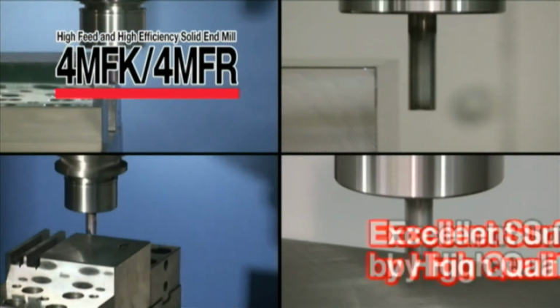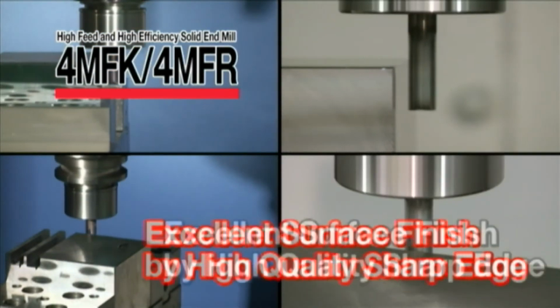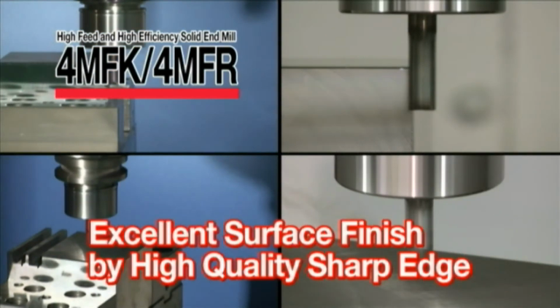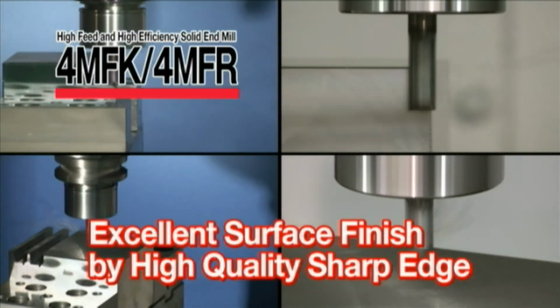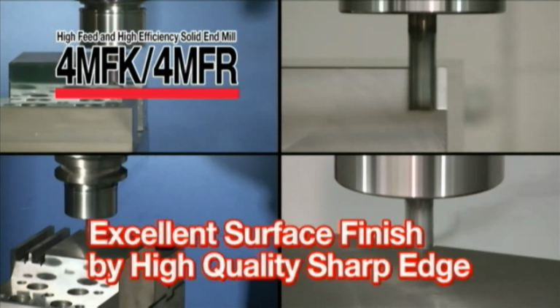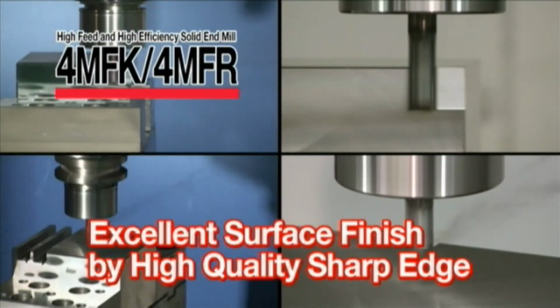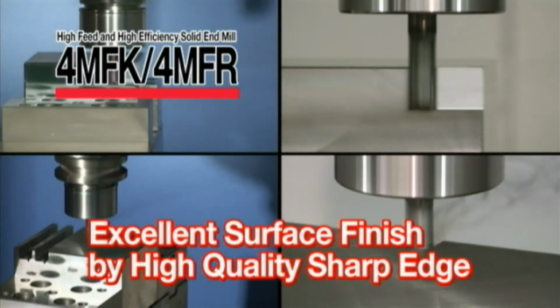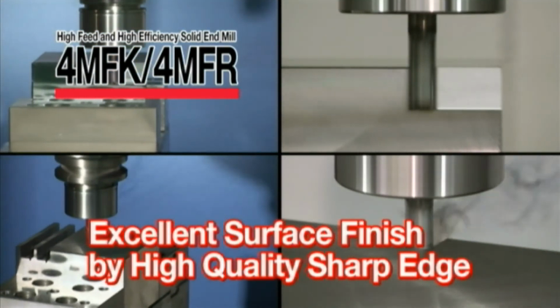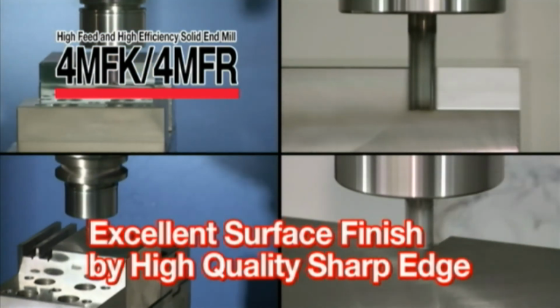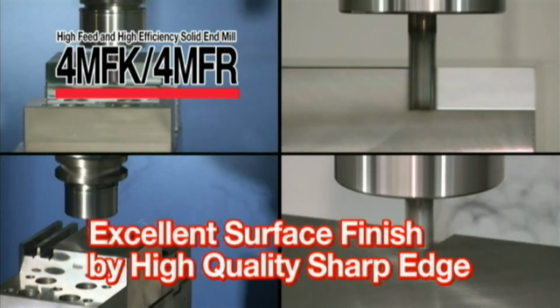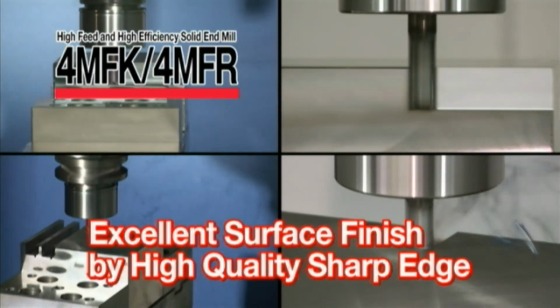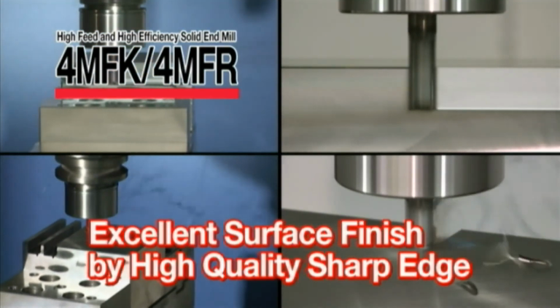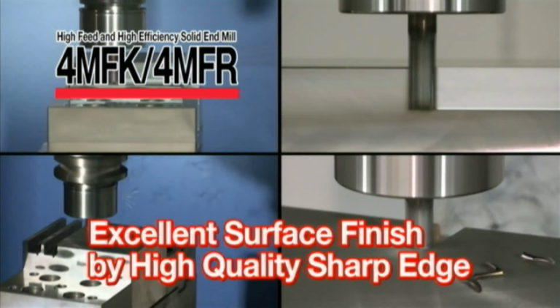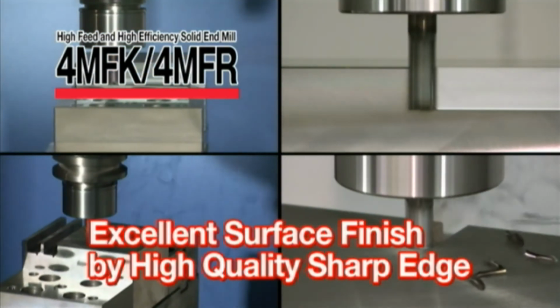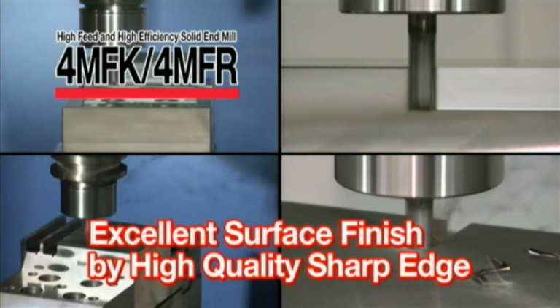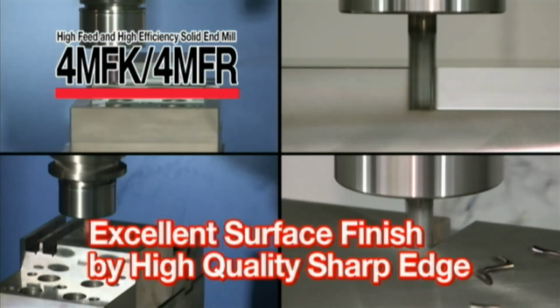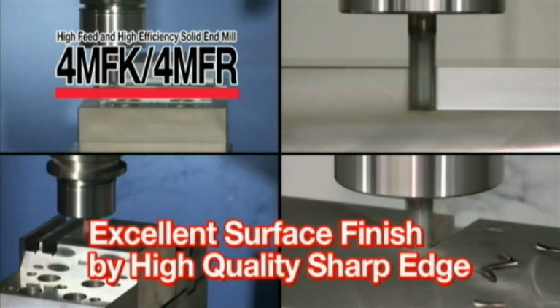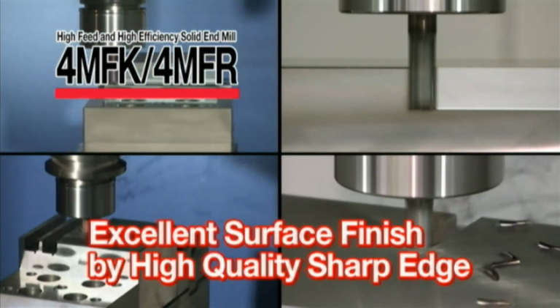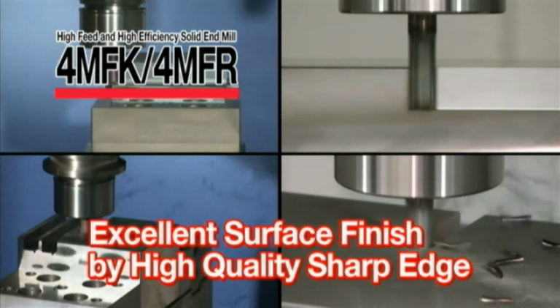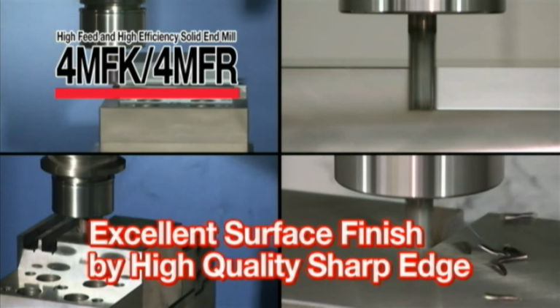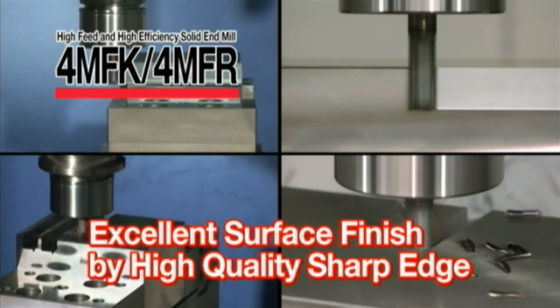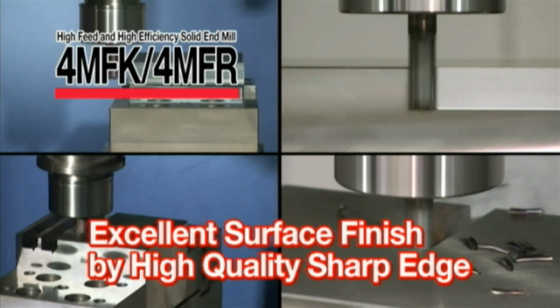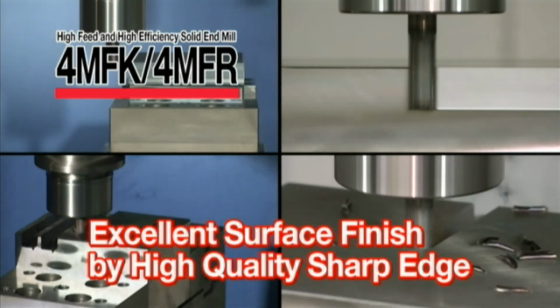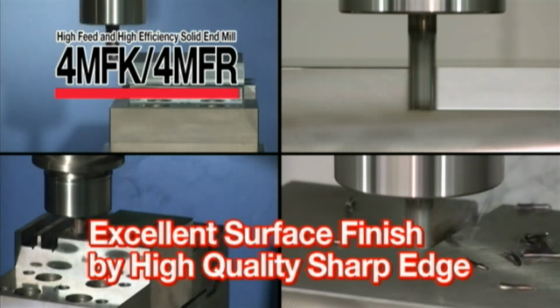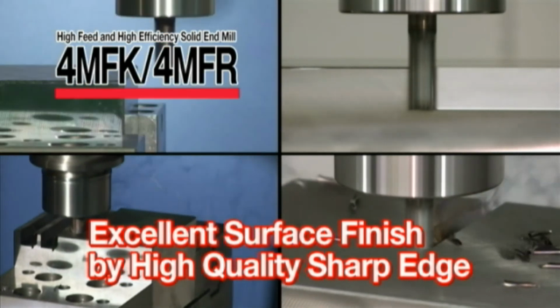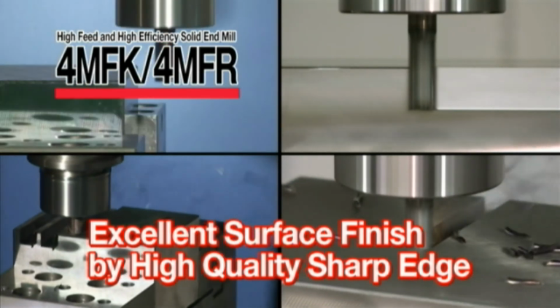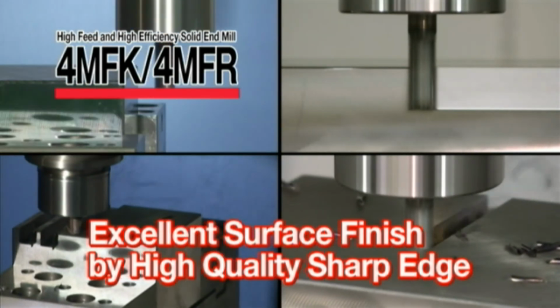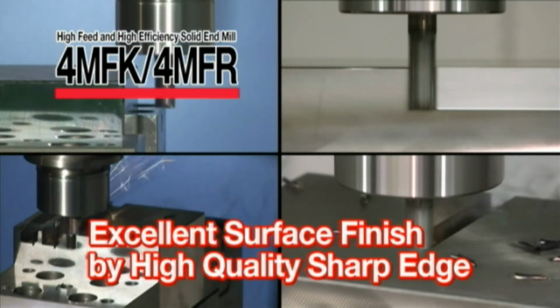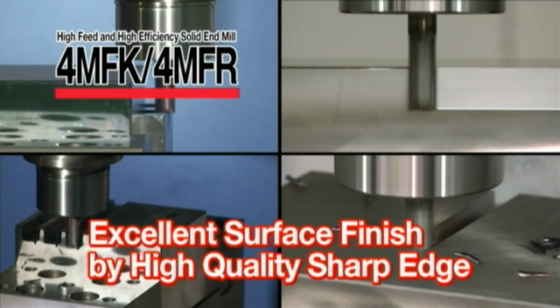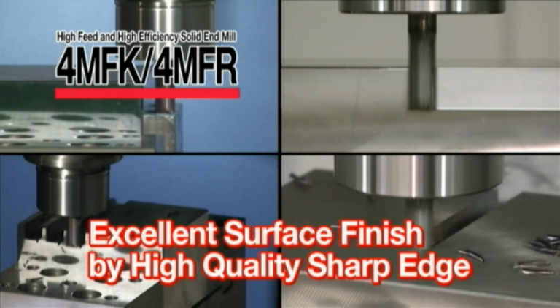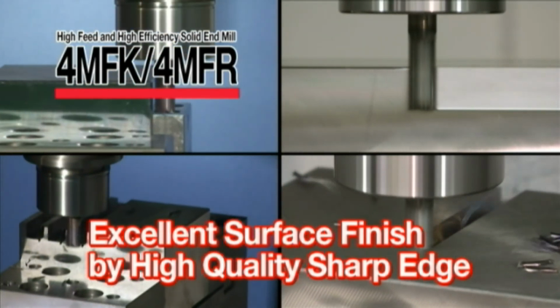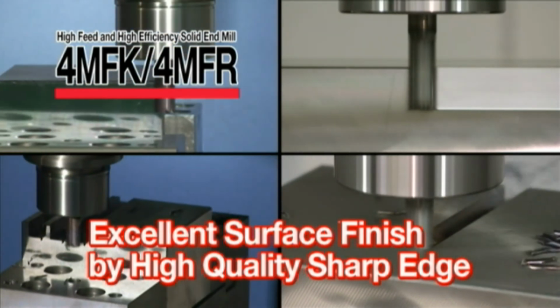Remember to consider the 4MFK and 4MFR for high-feed and high-efficiency machining.